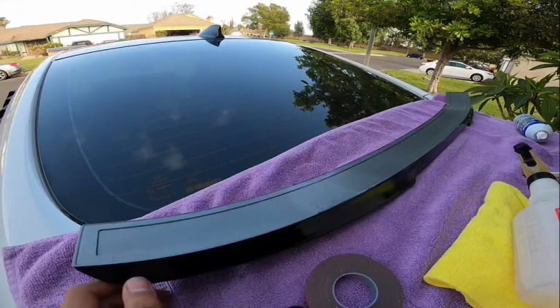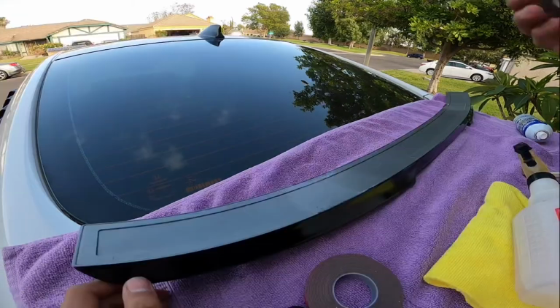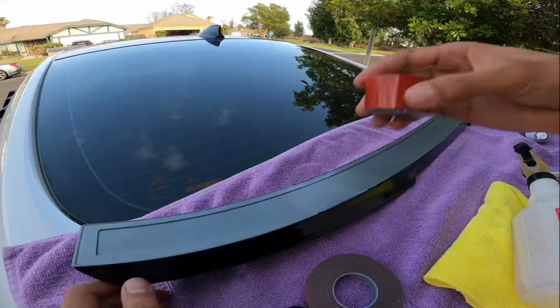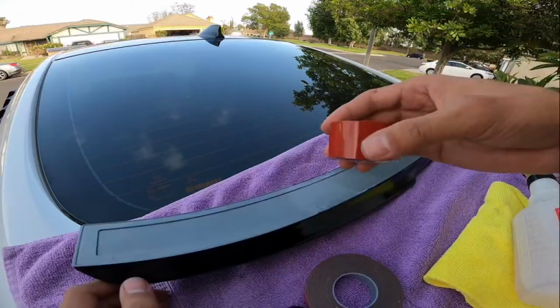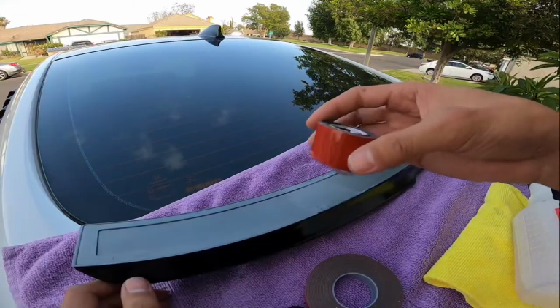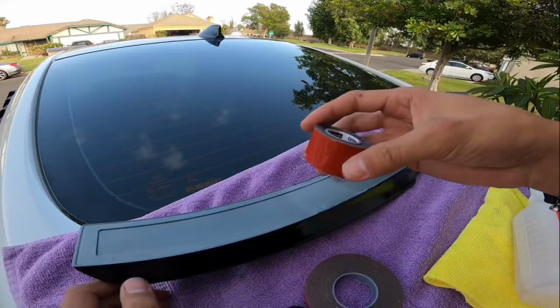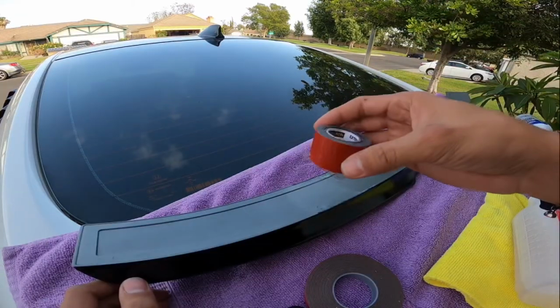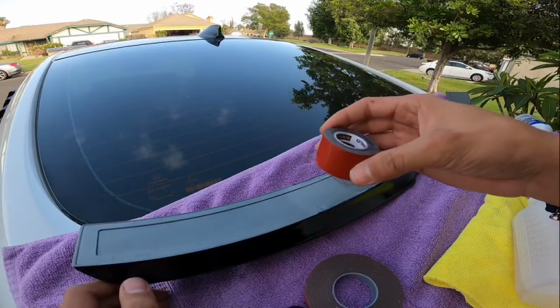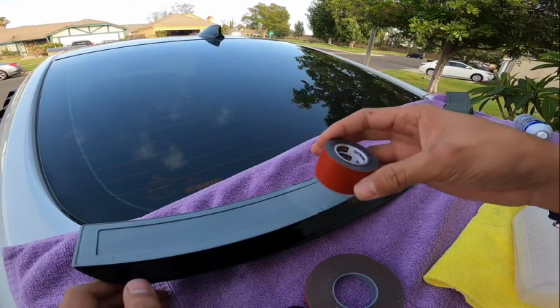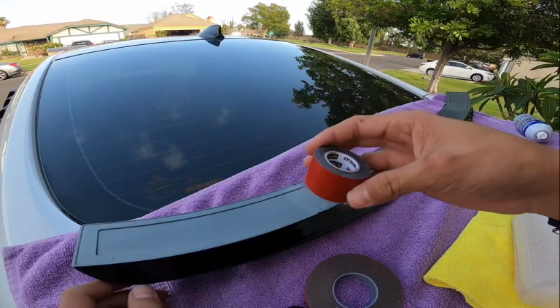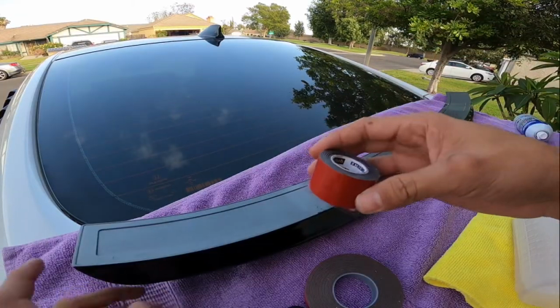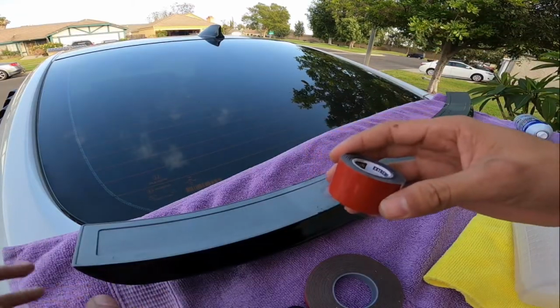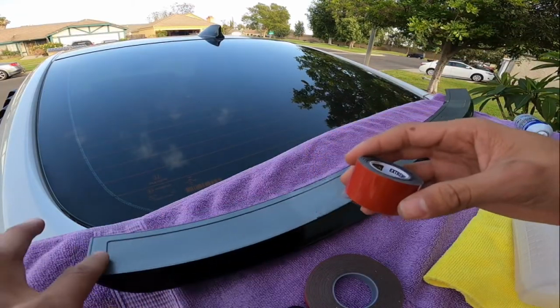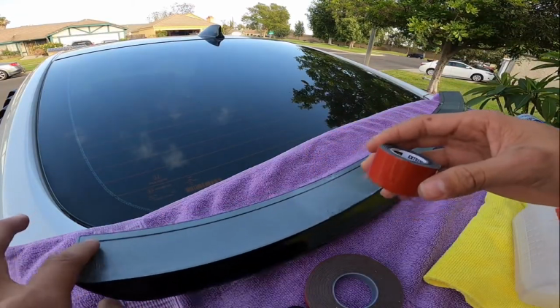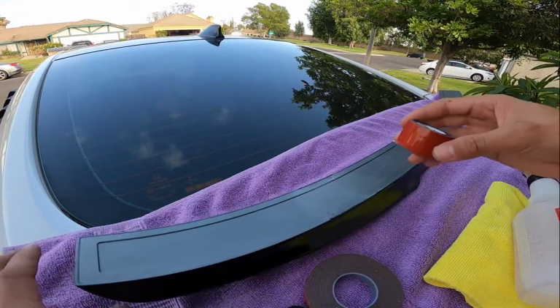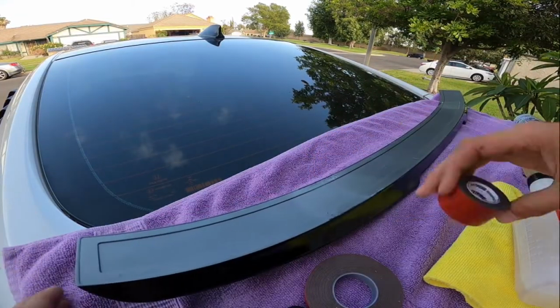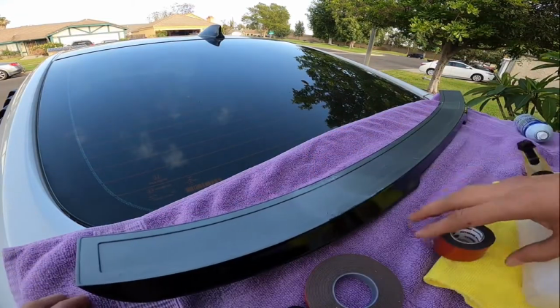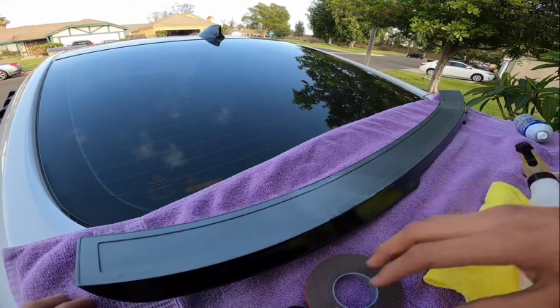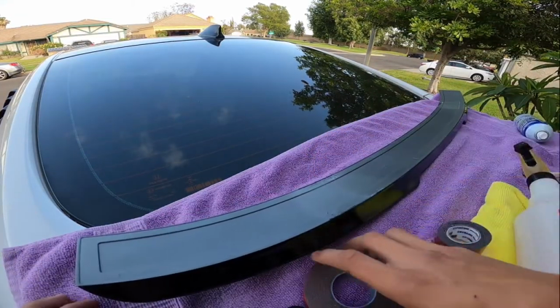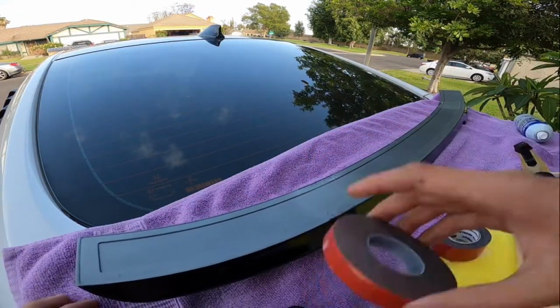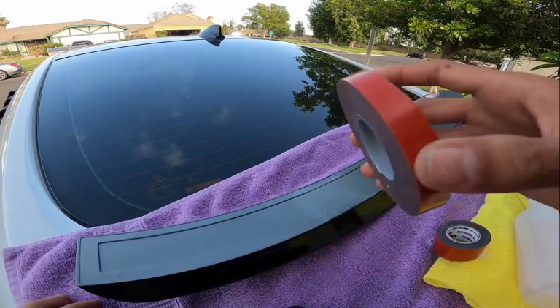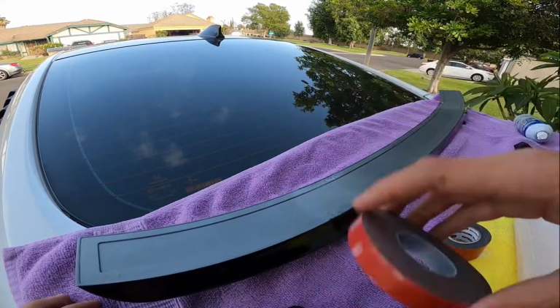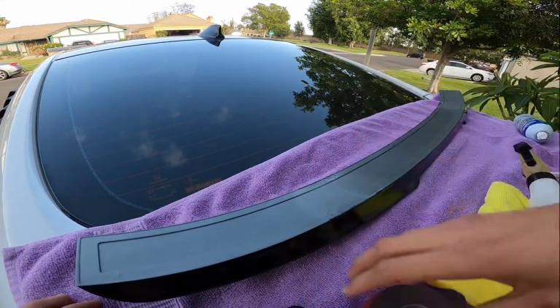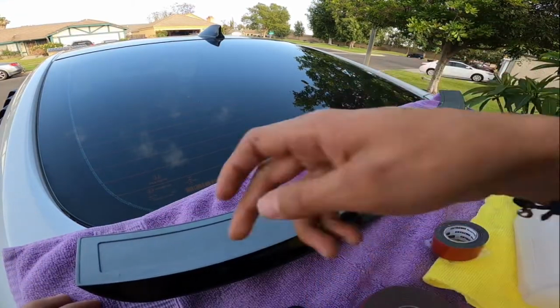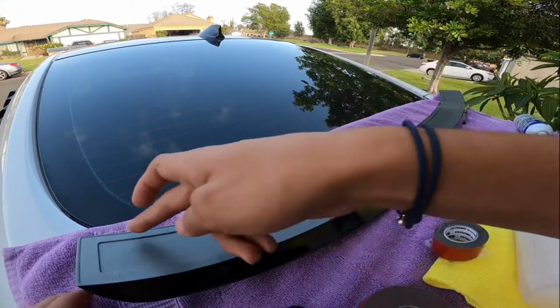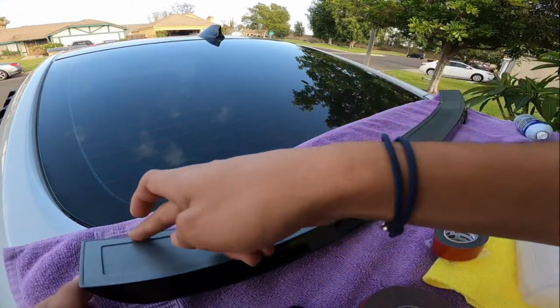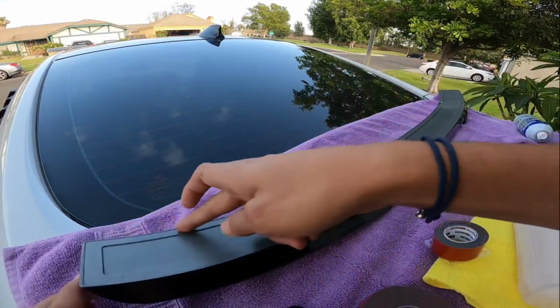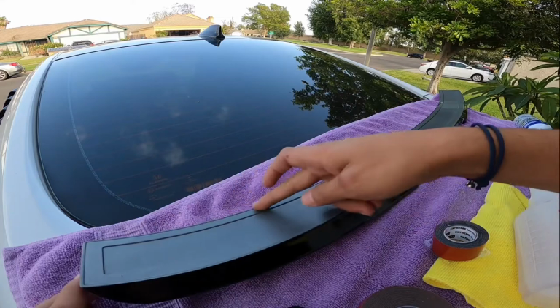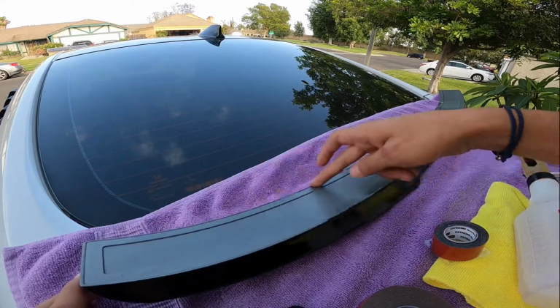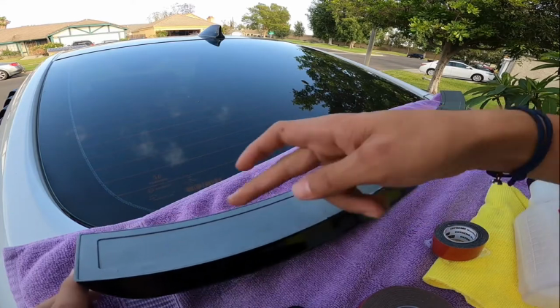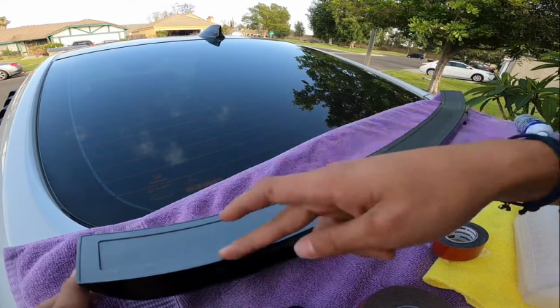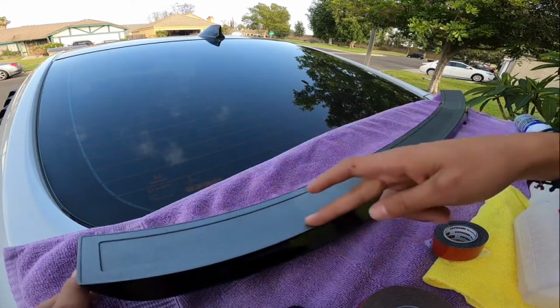I have this thick double-sided tape which is going to go on the corners, and then I'm going to use this thinner one to go across the bottom layer and top layer.